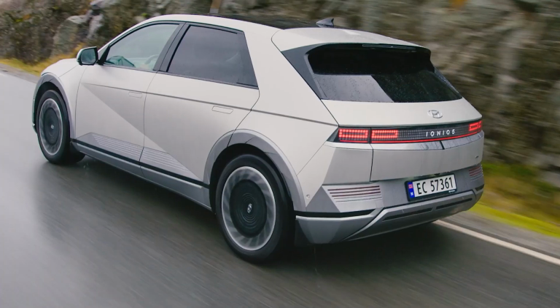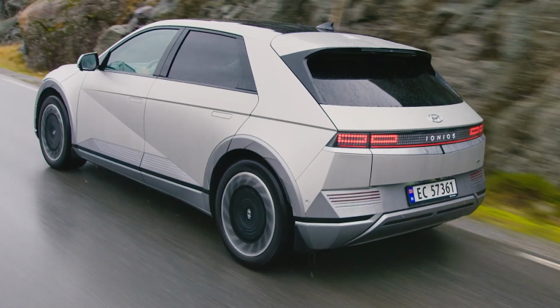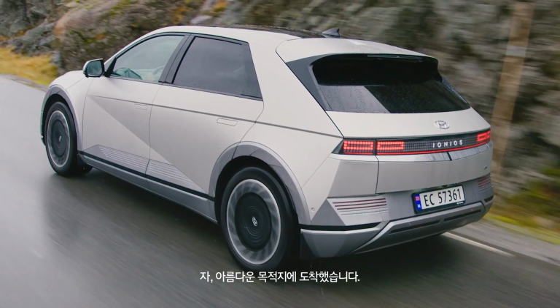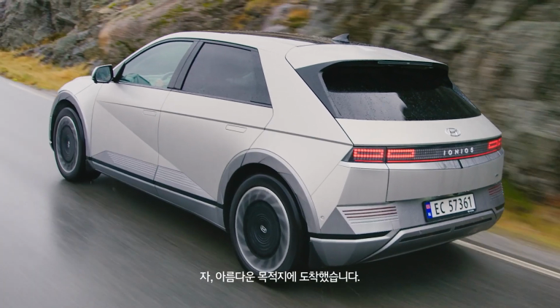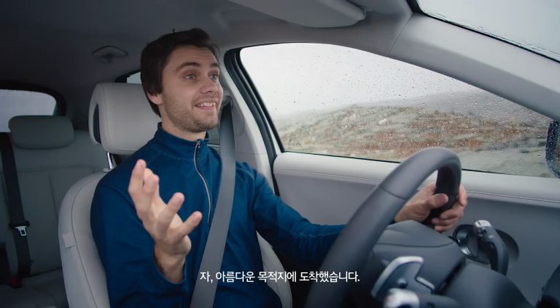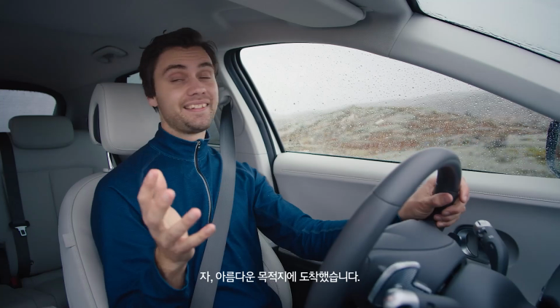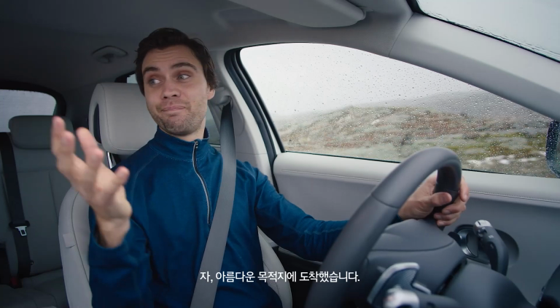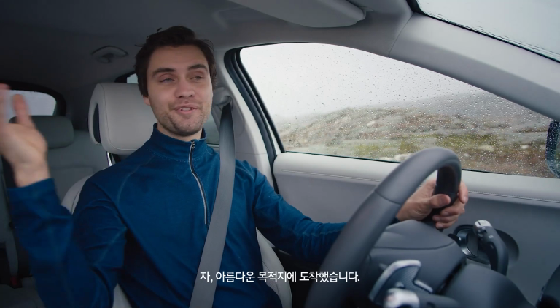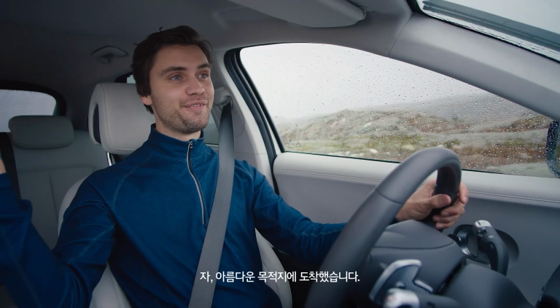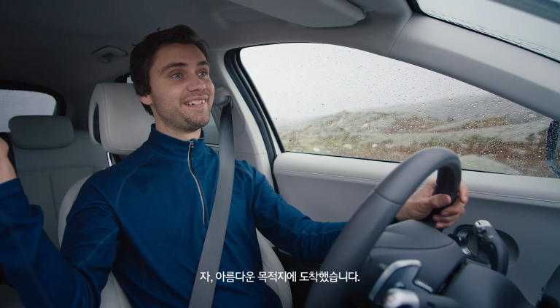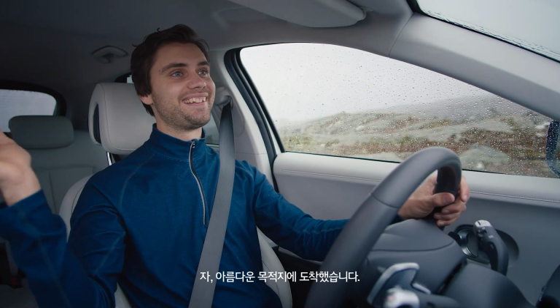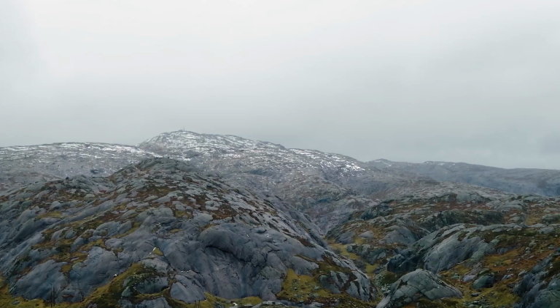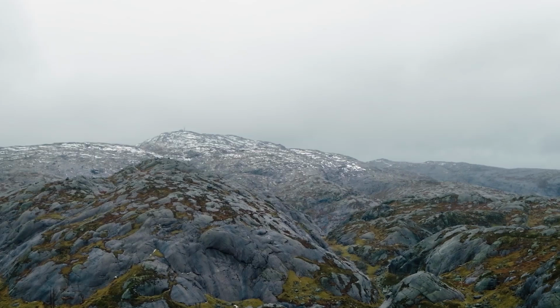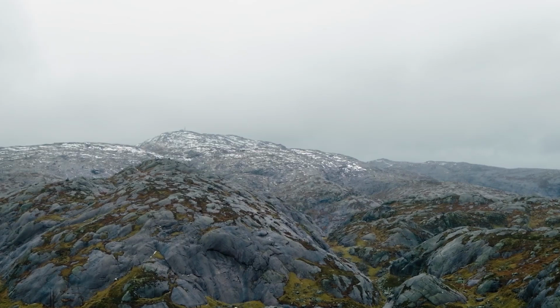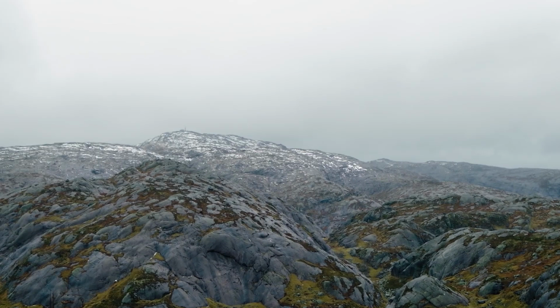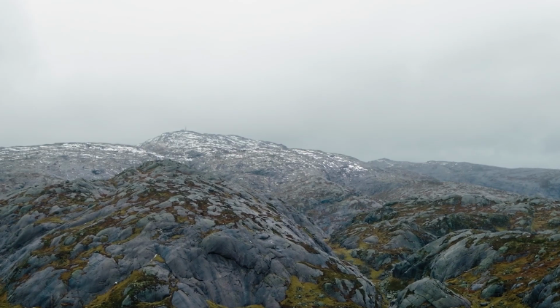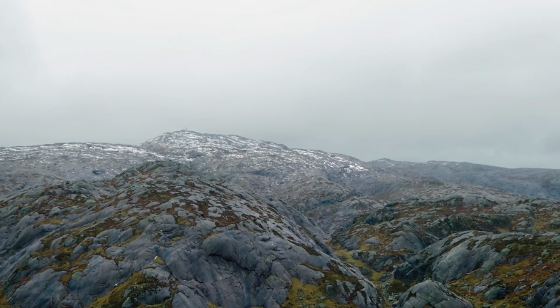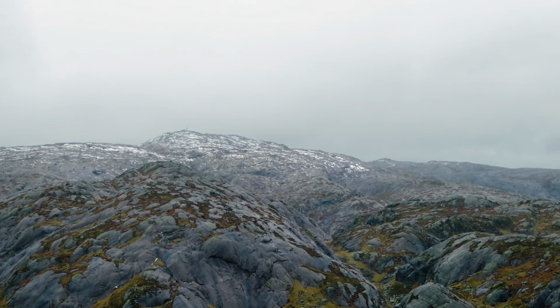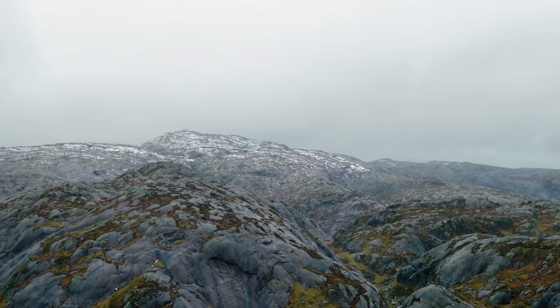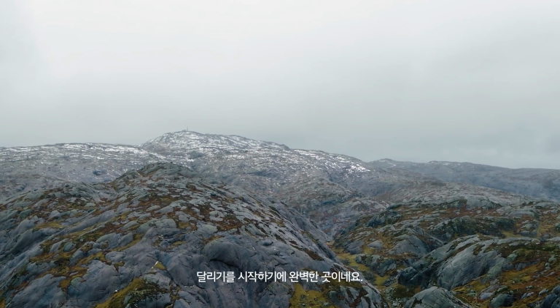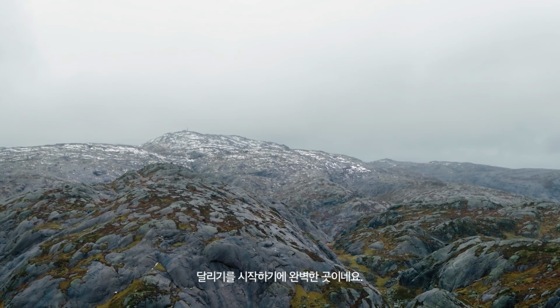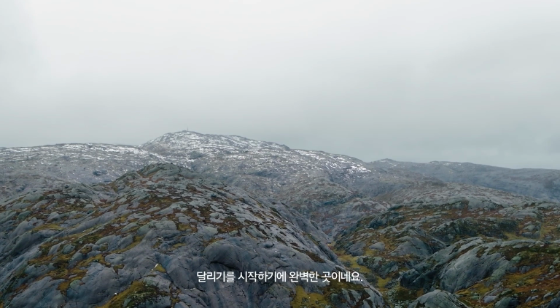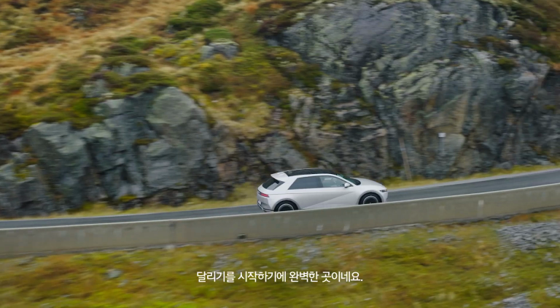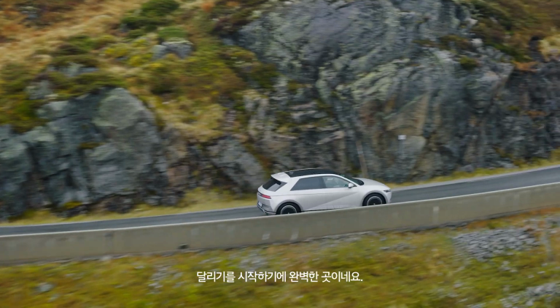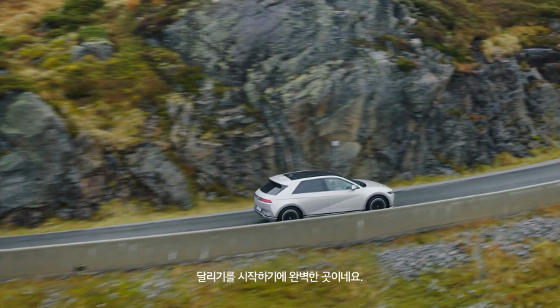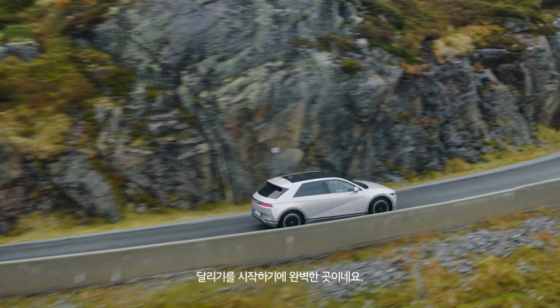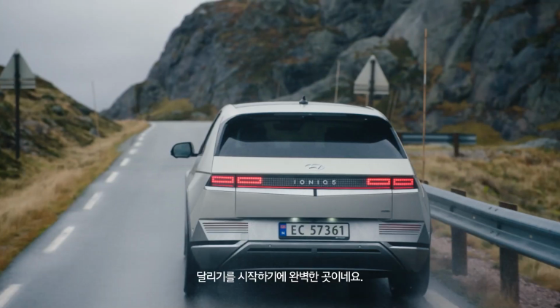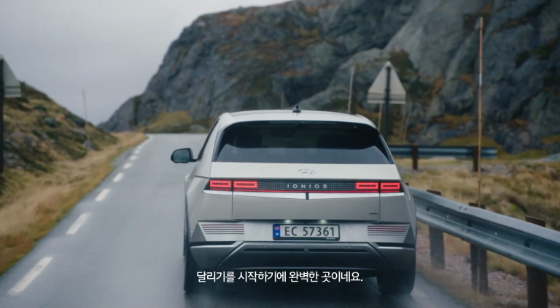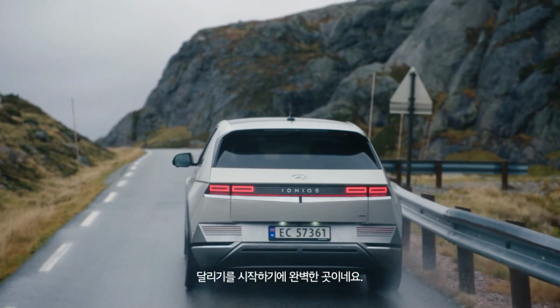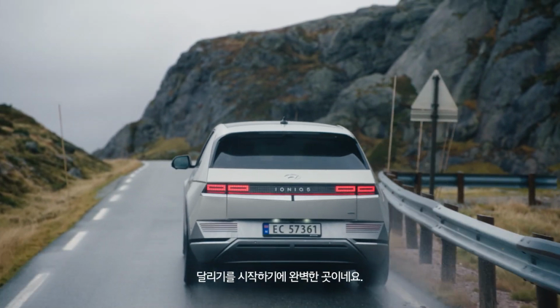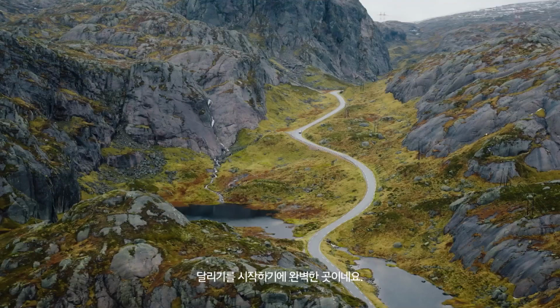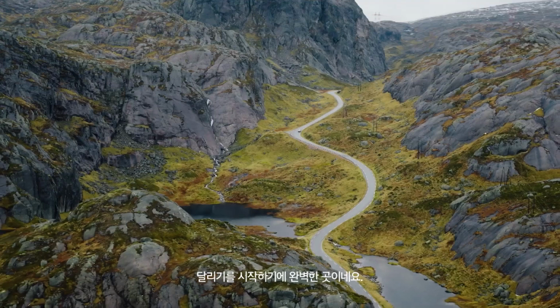I've arrived at this beautiful destination. This would be a perfect spot to start my run from.